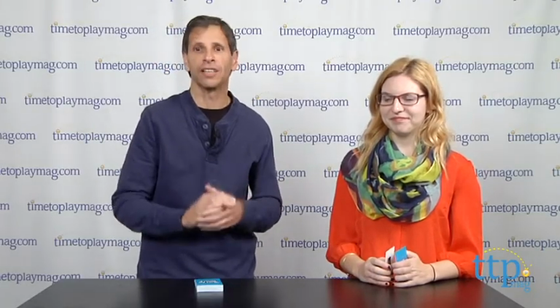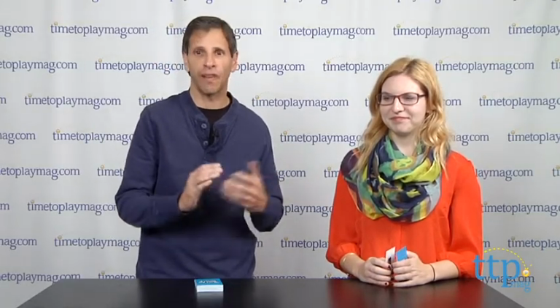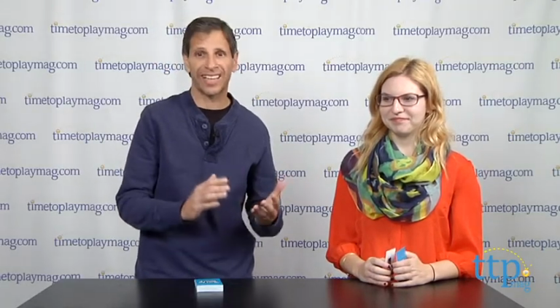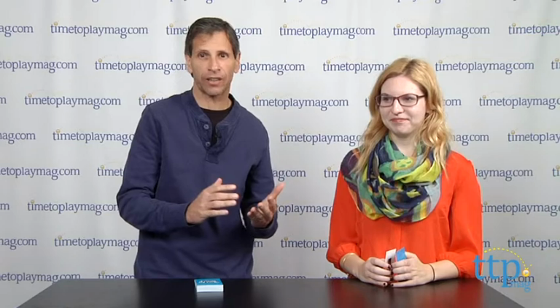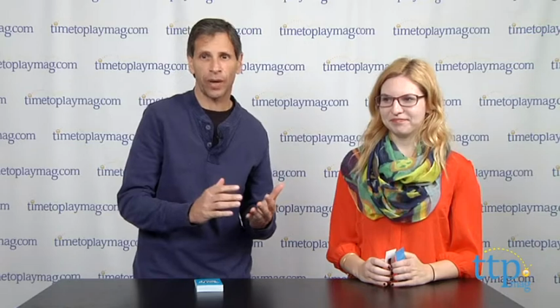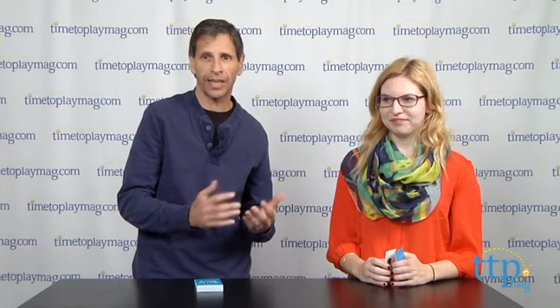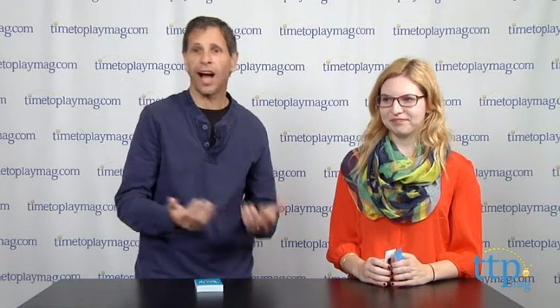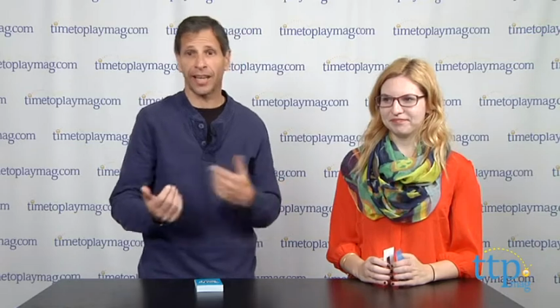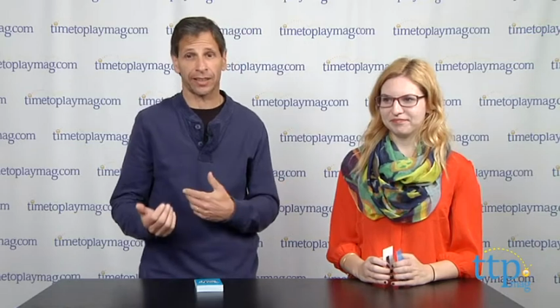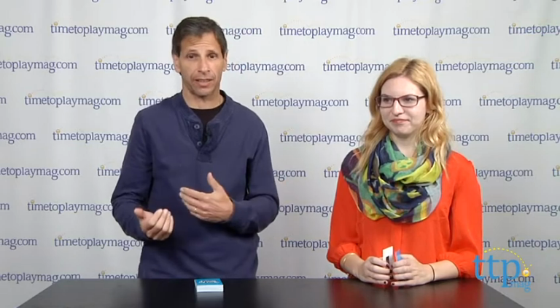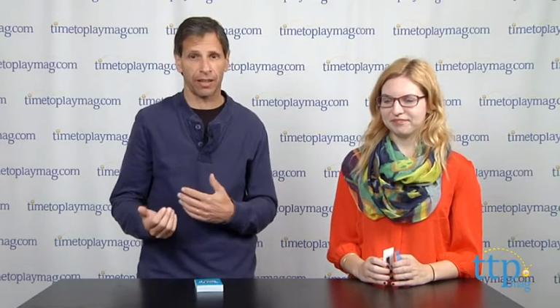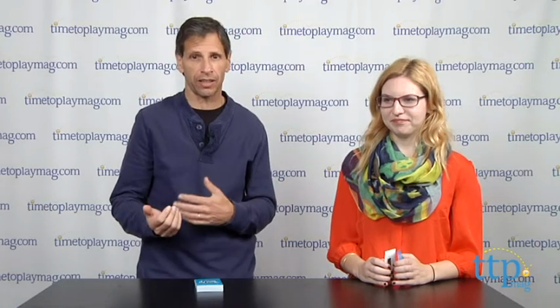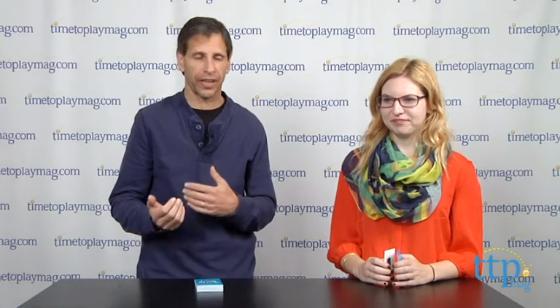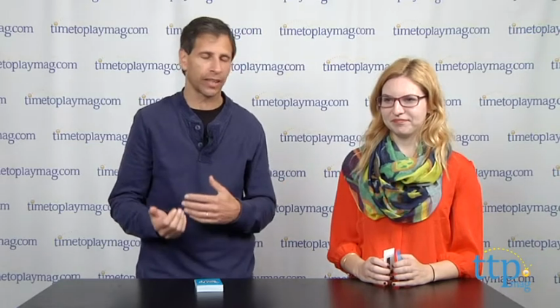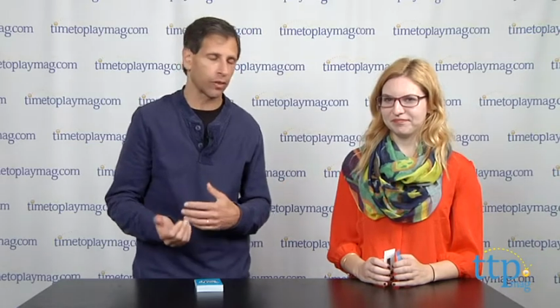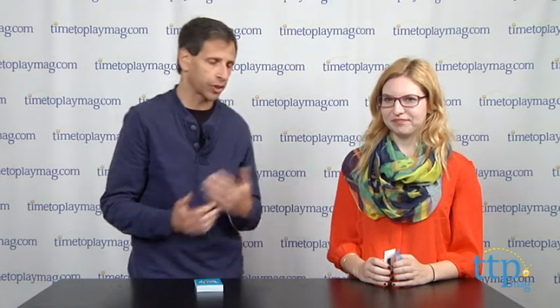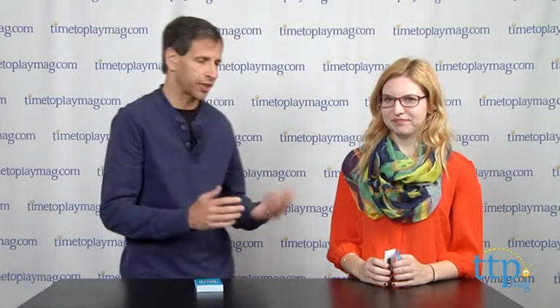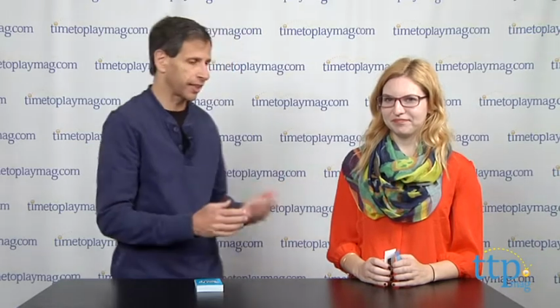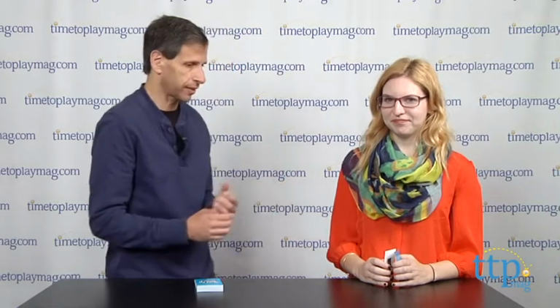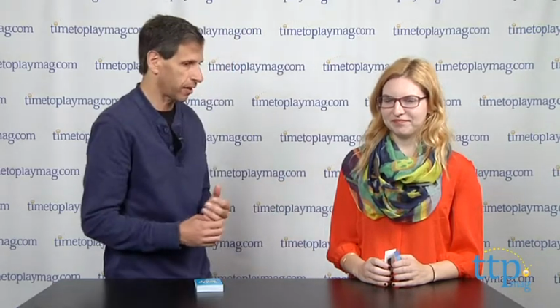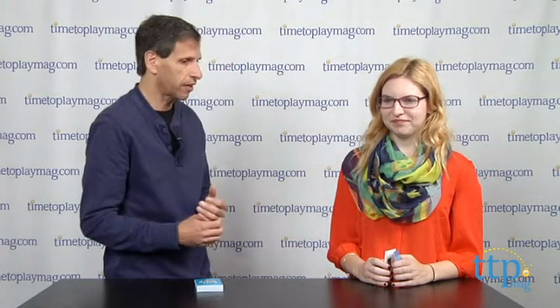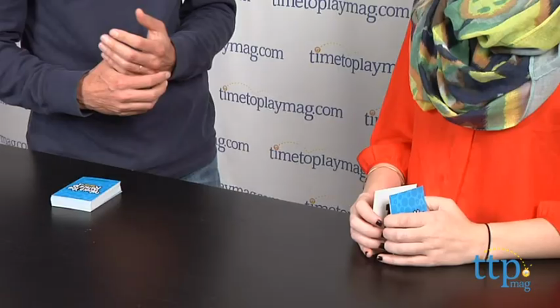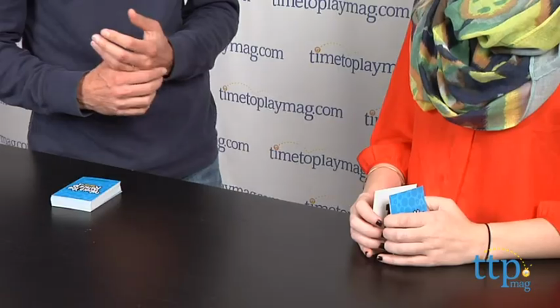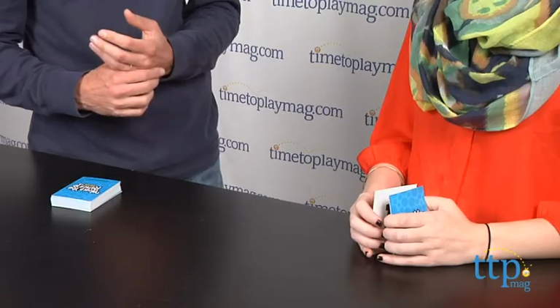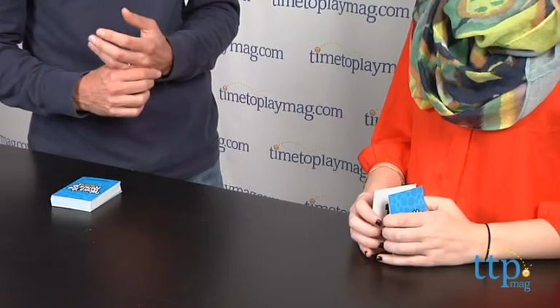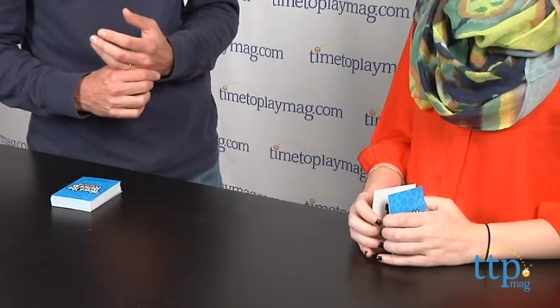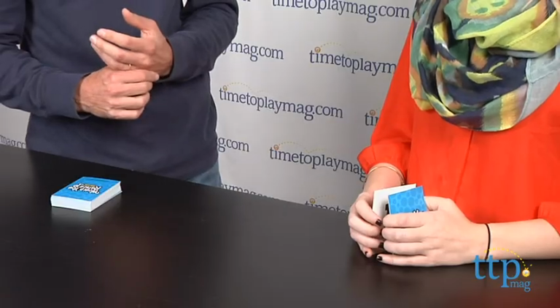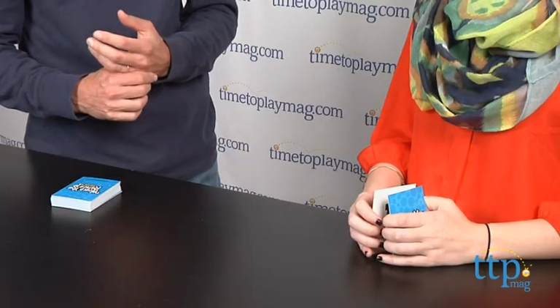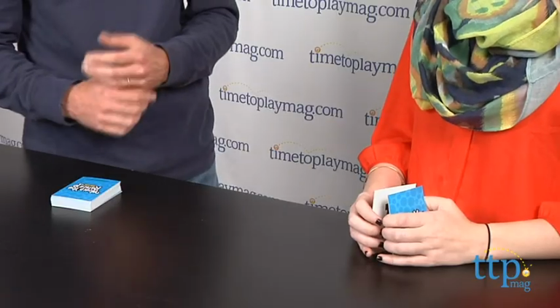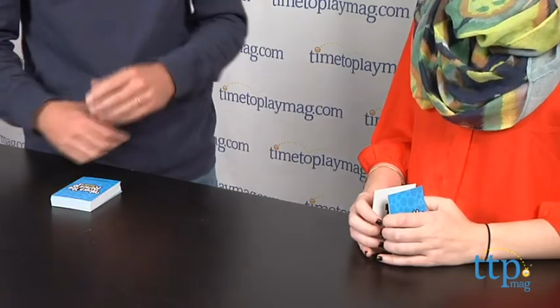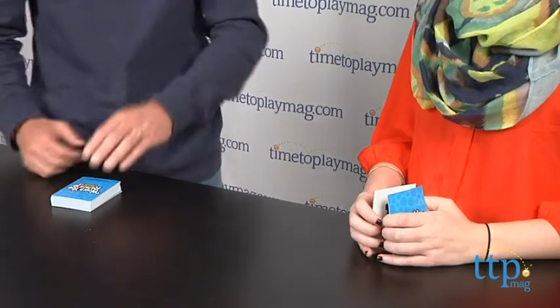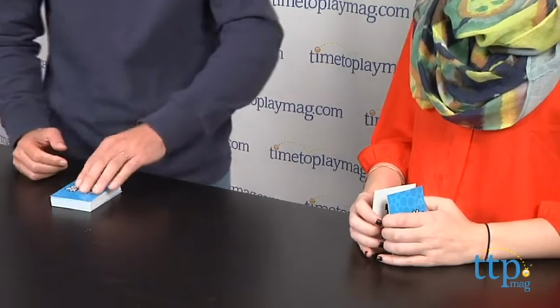Now, if I get it right, I get the card. If I get it wrong, she gets the card. First one to five cards wins.